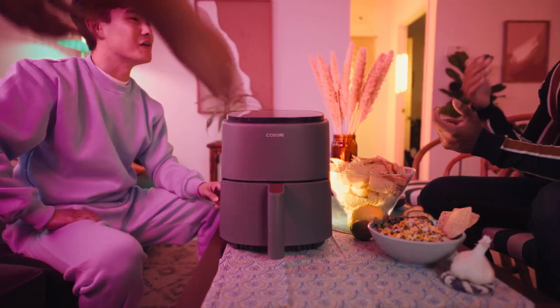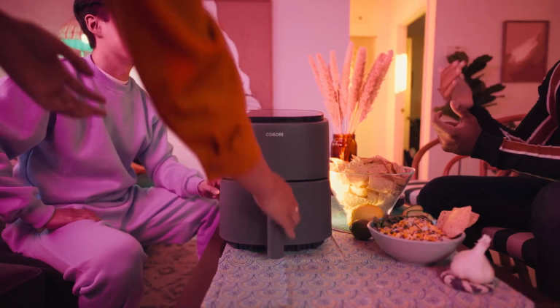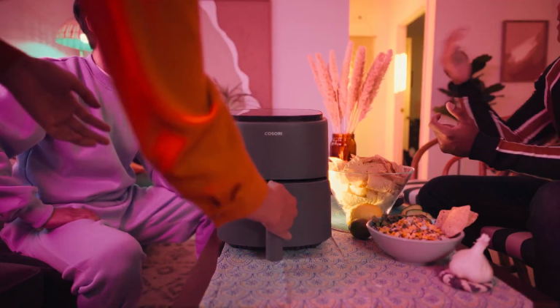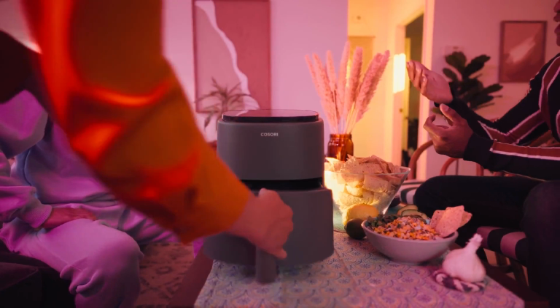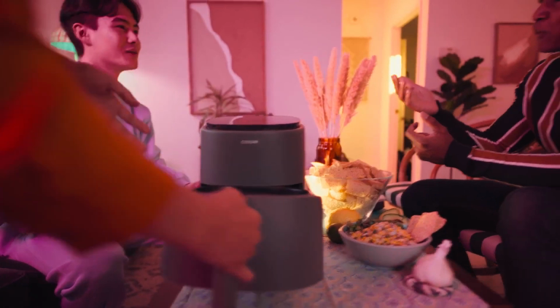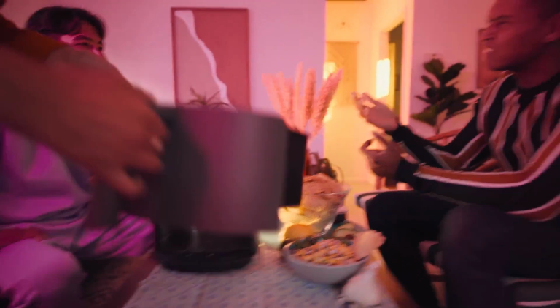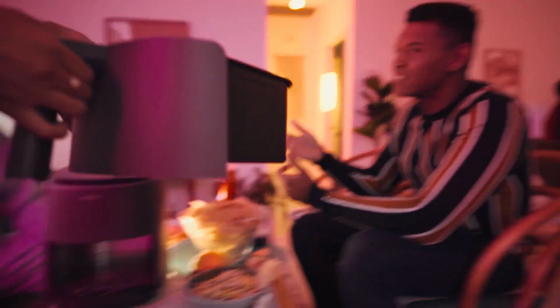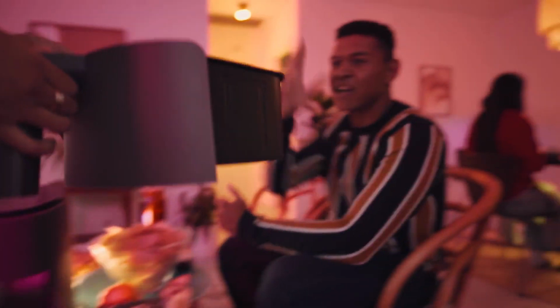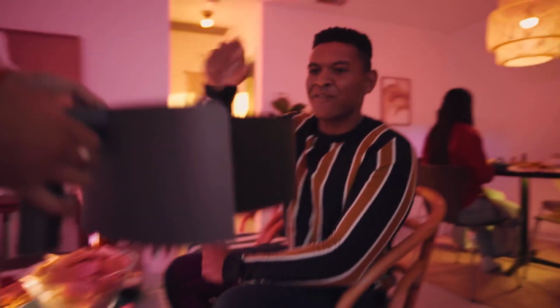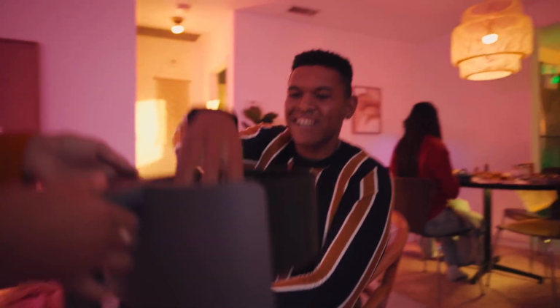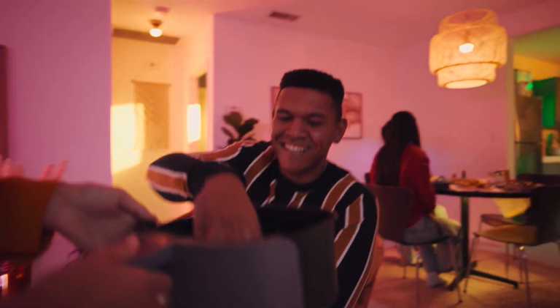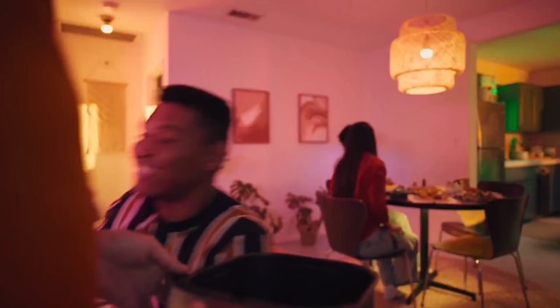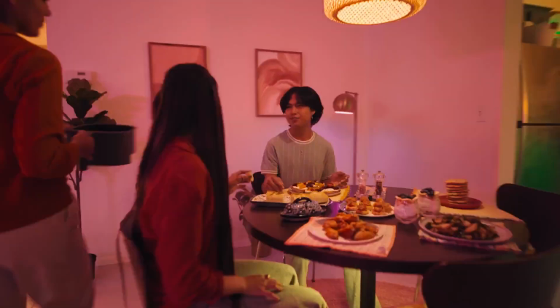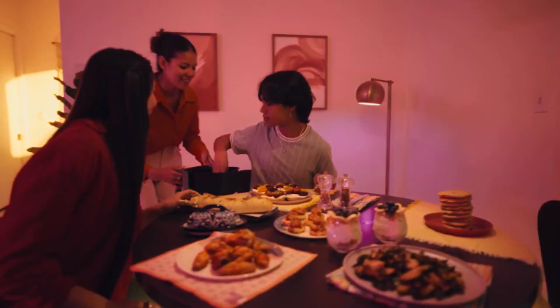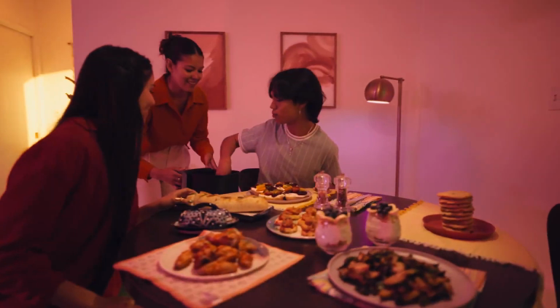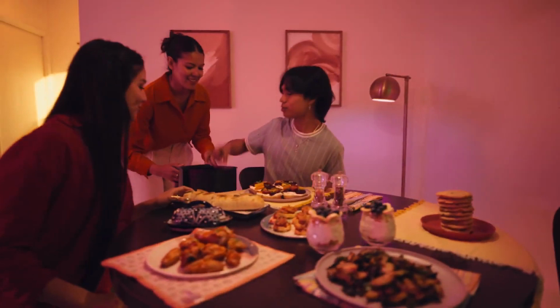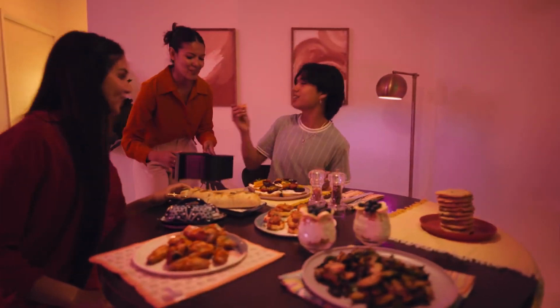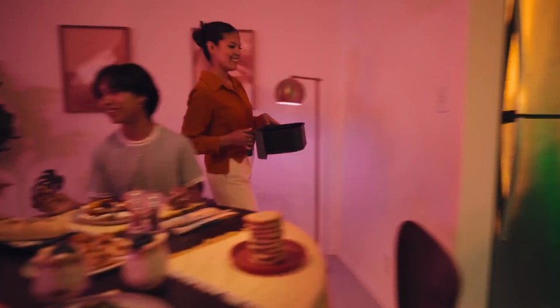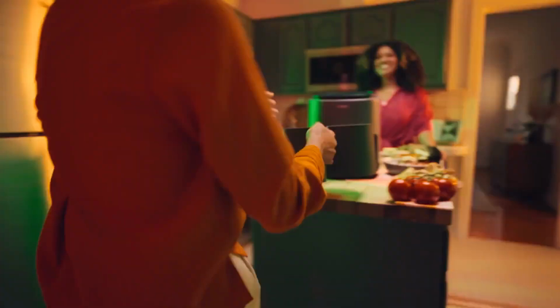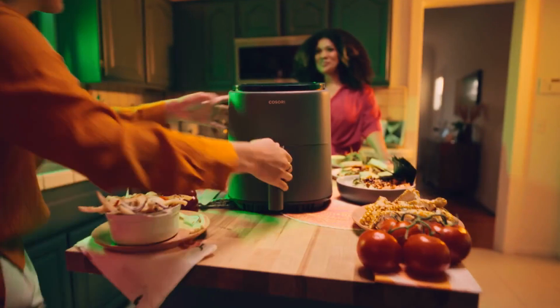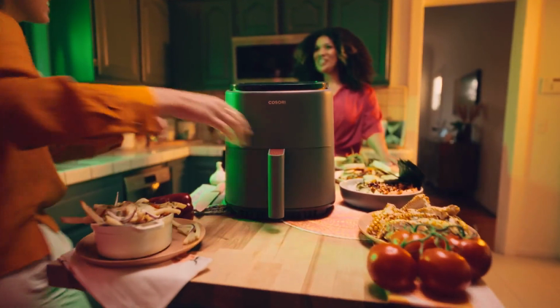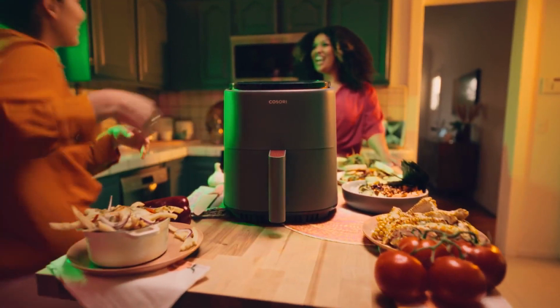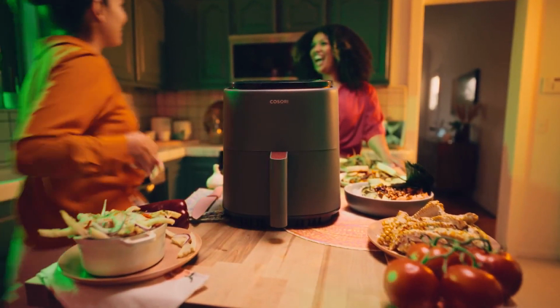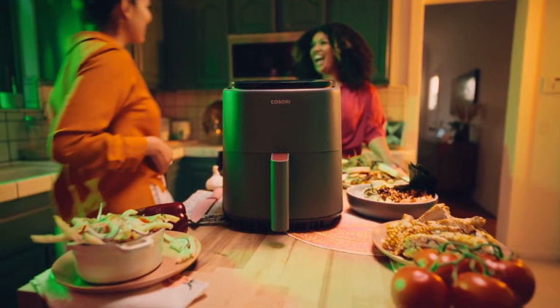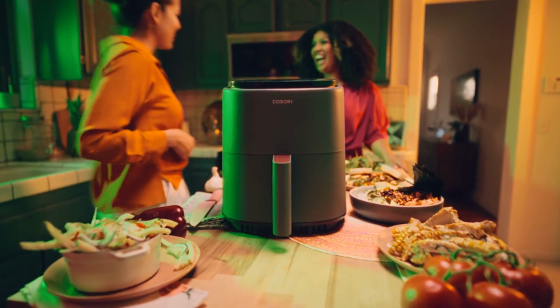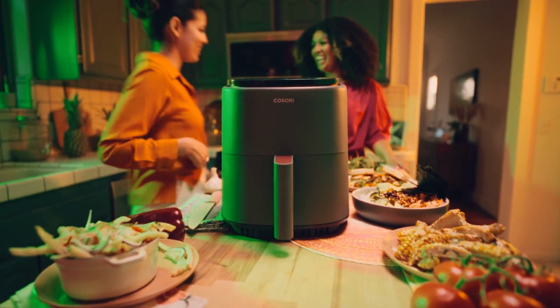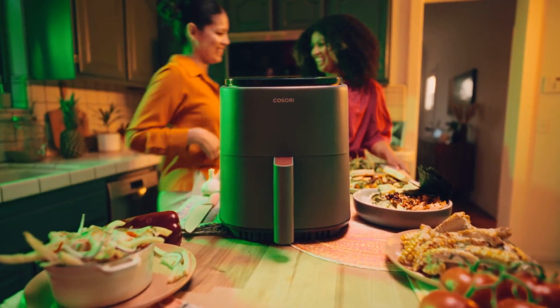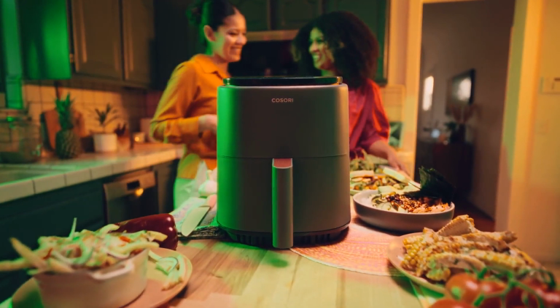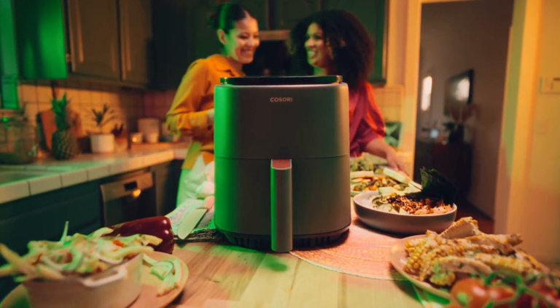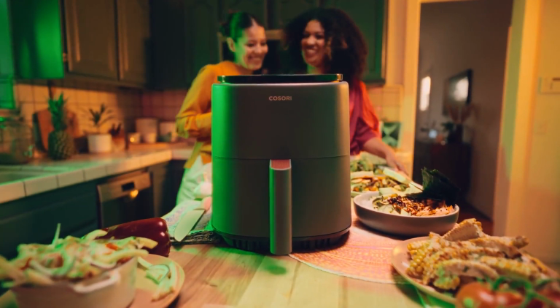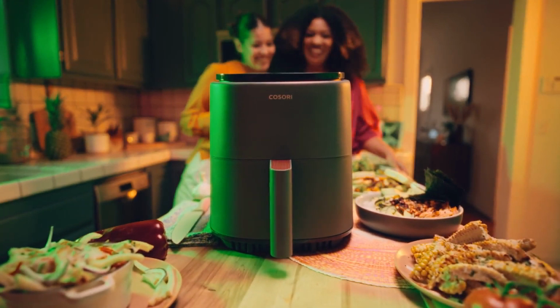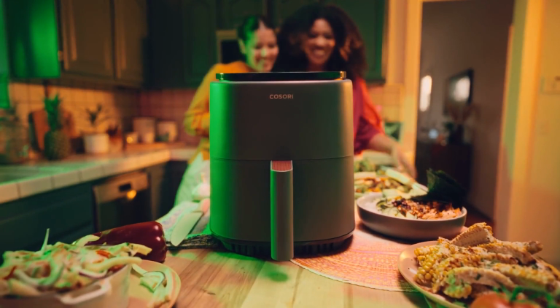So when you want to focus on the important things, we've got you covered.